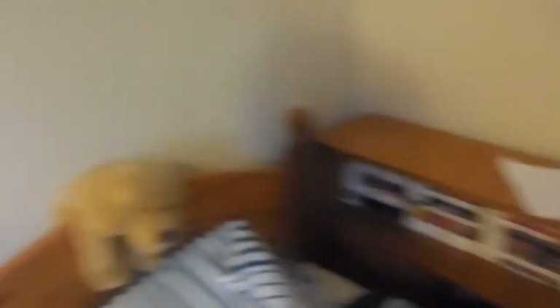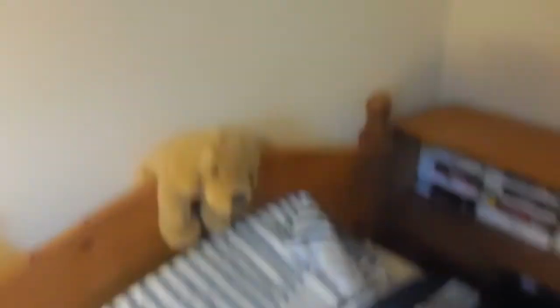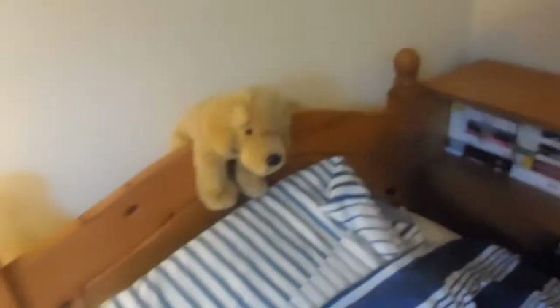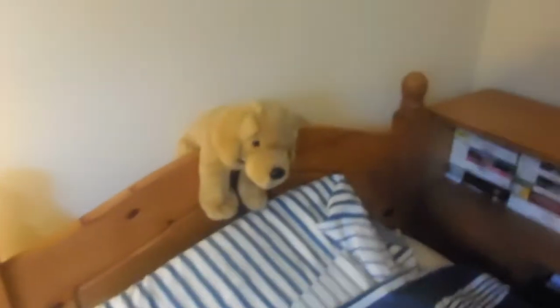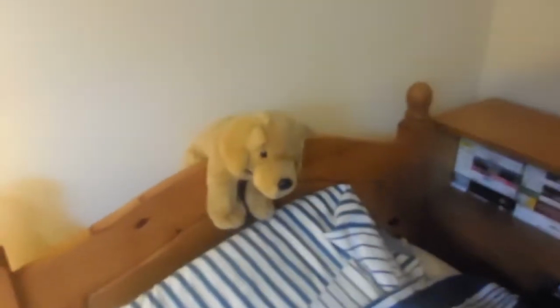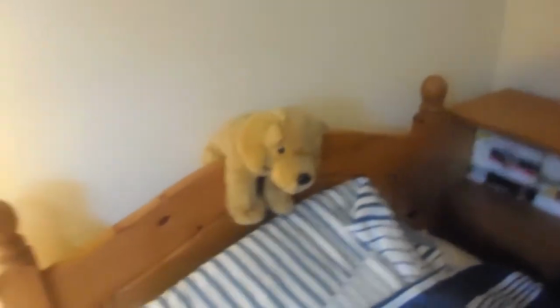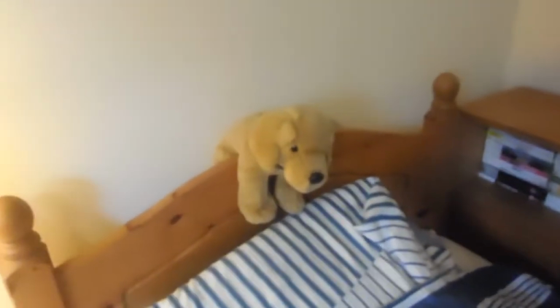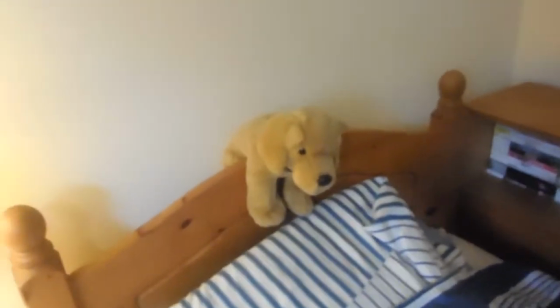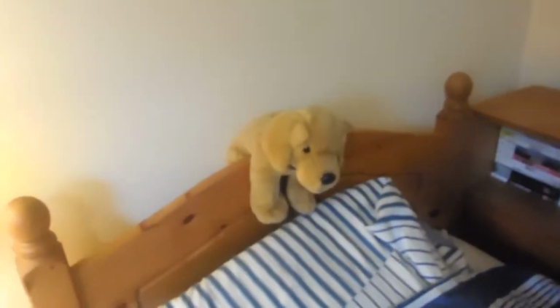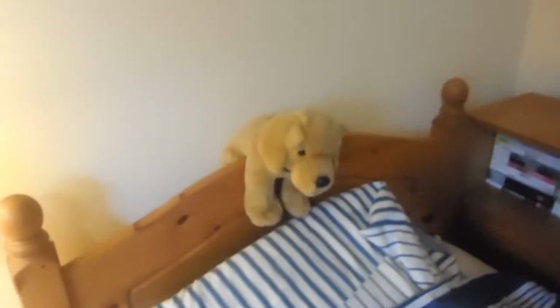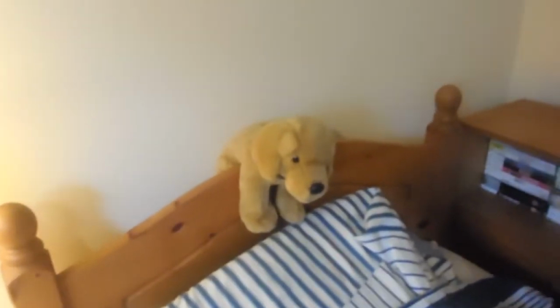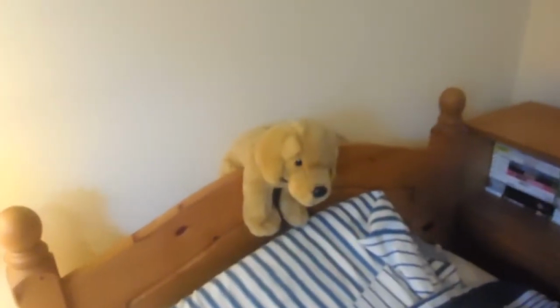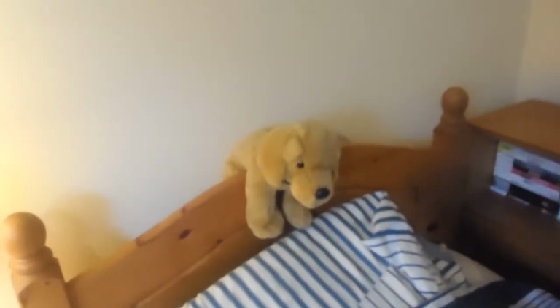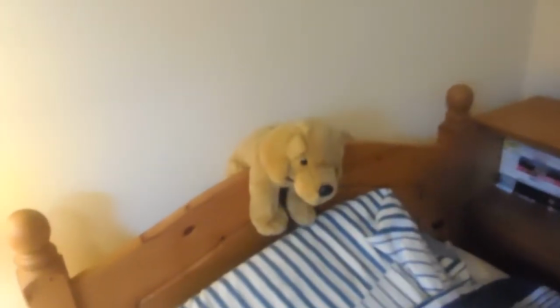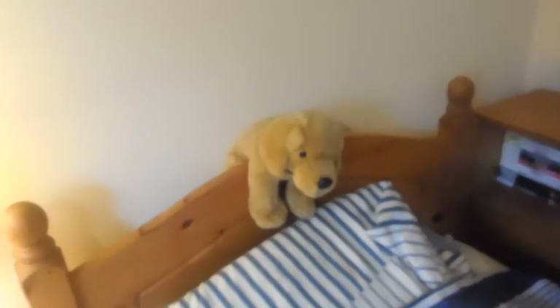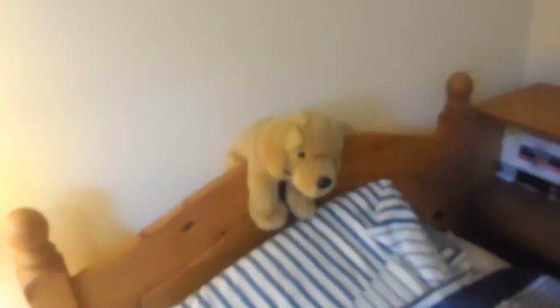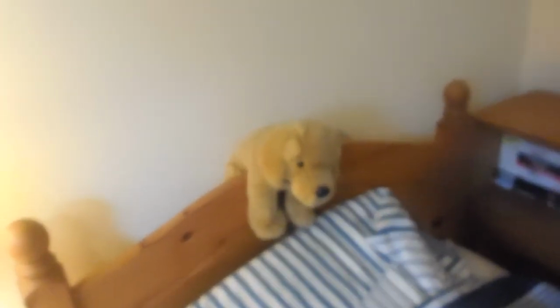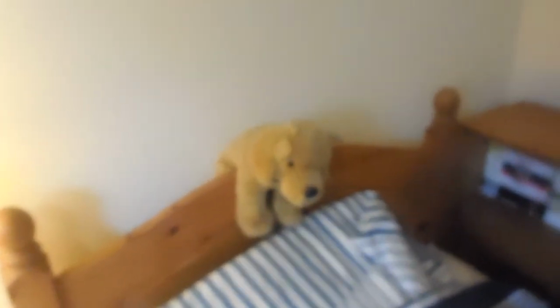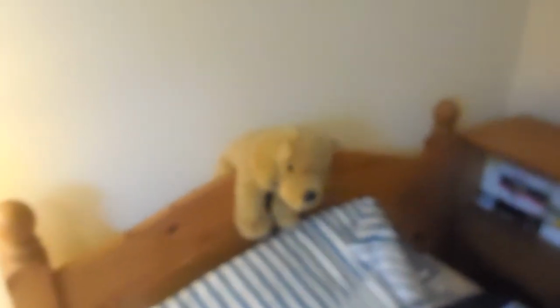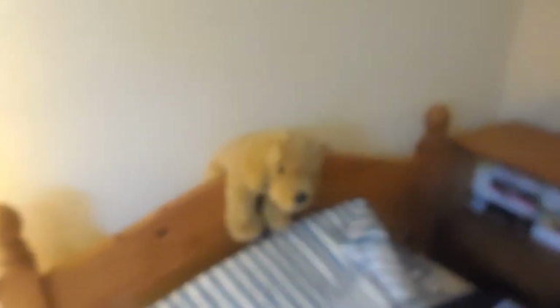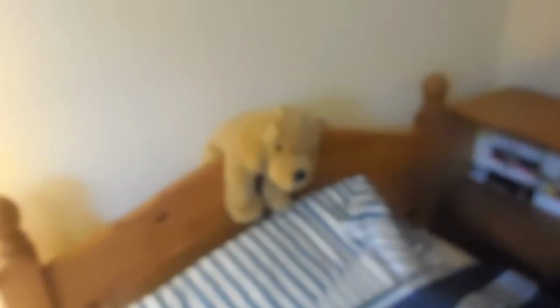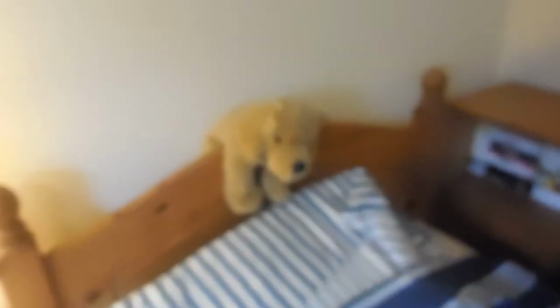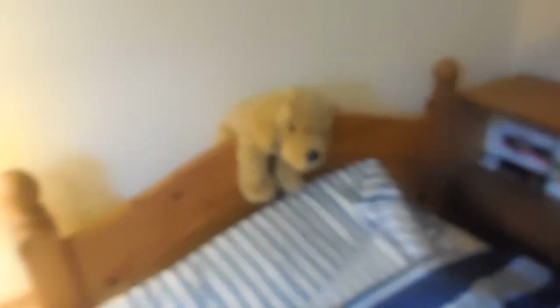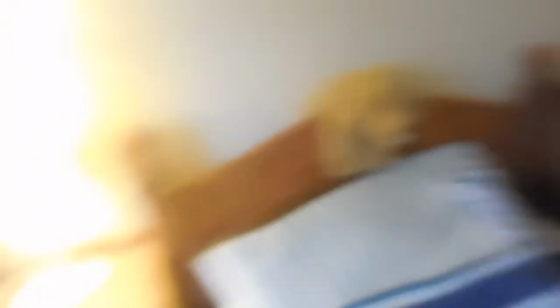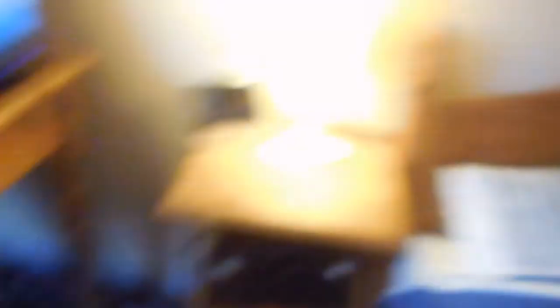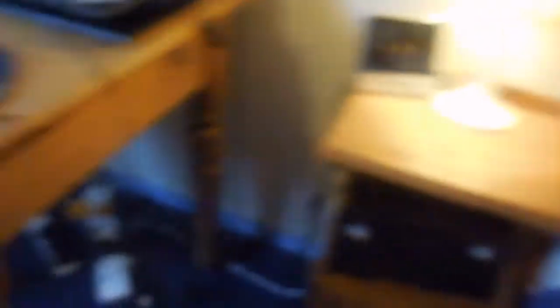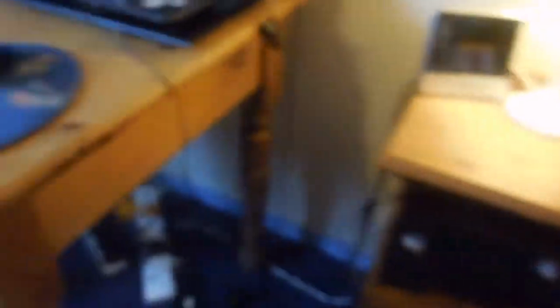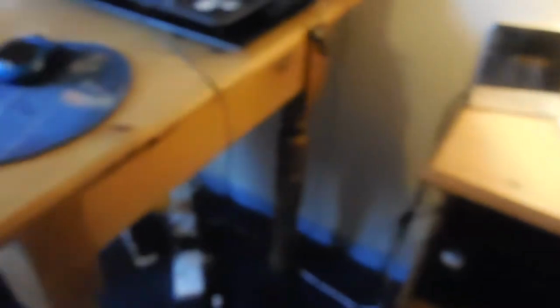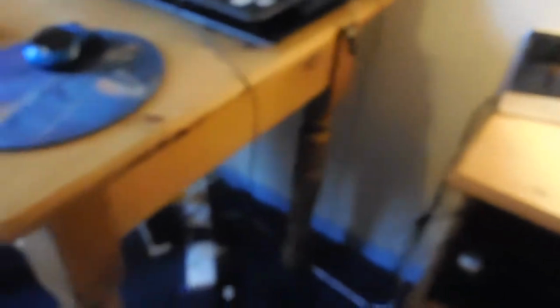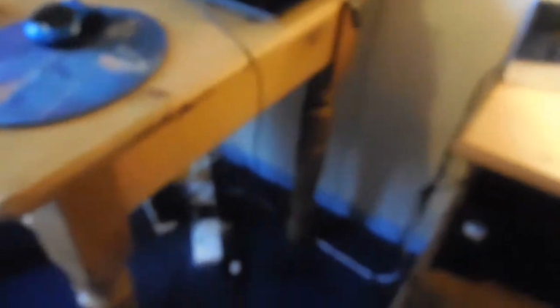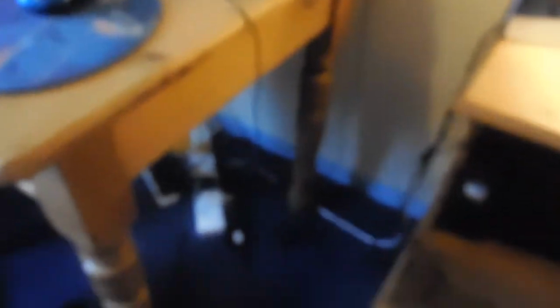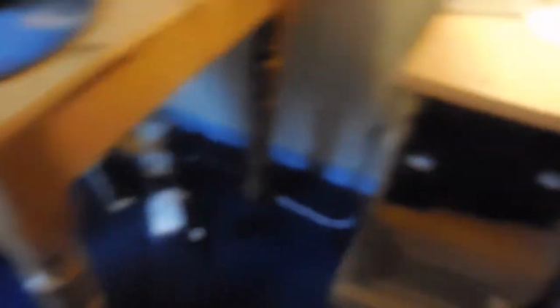A little Labrador called Bounty. It's got all my cables through it.